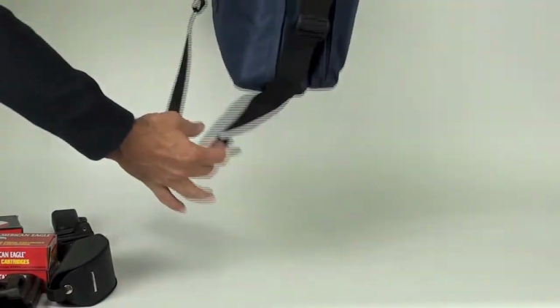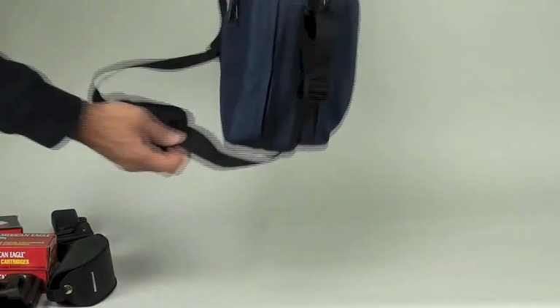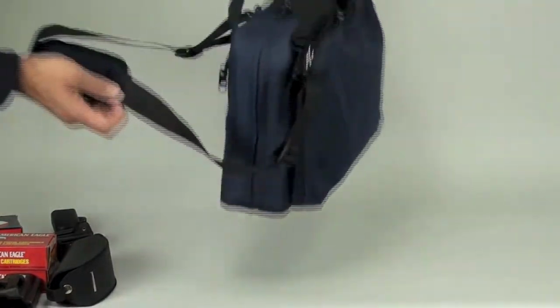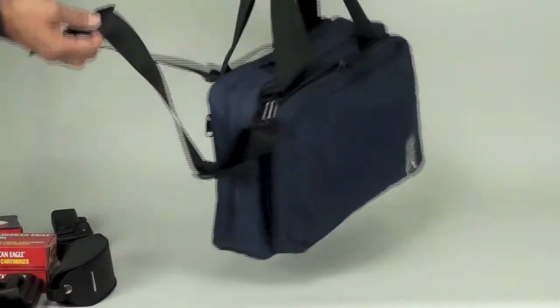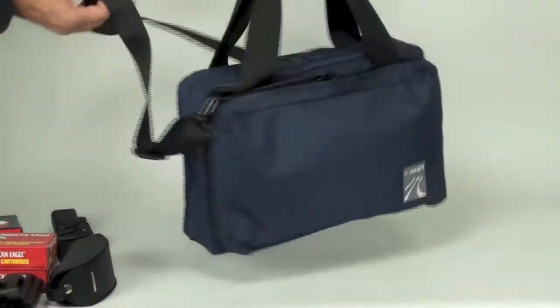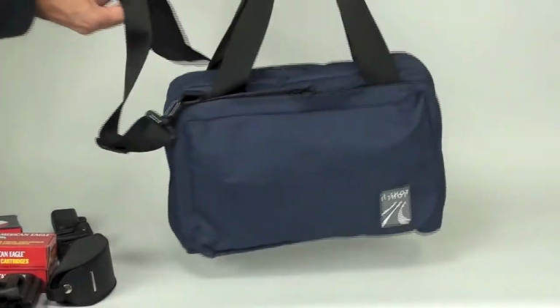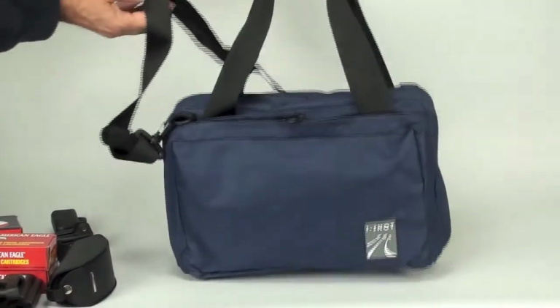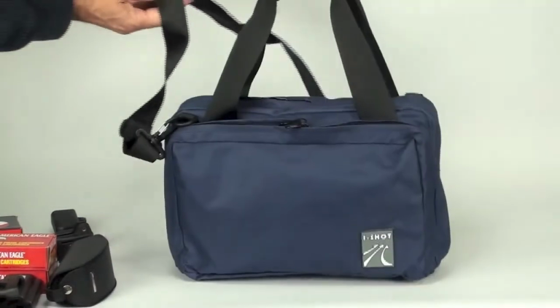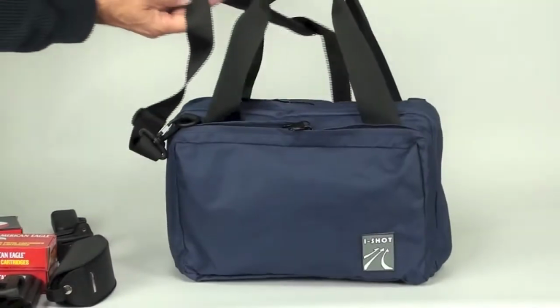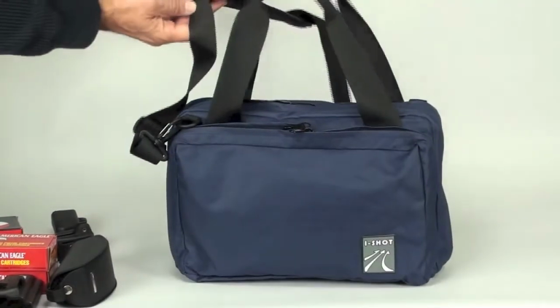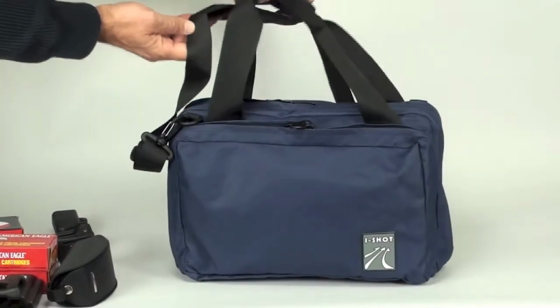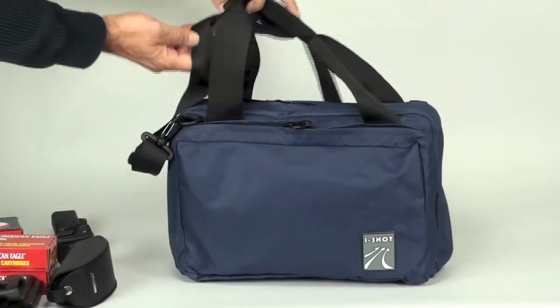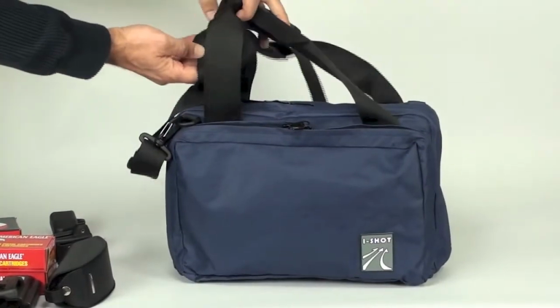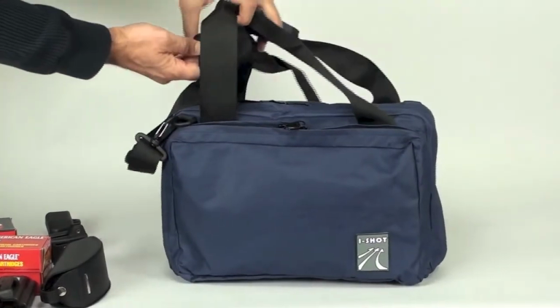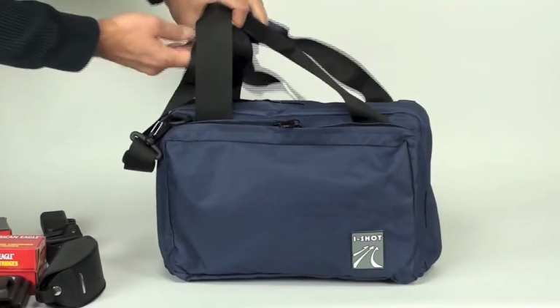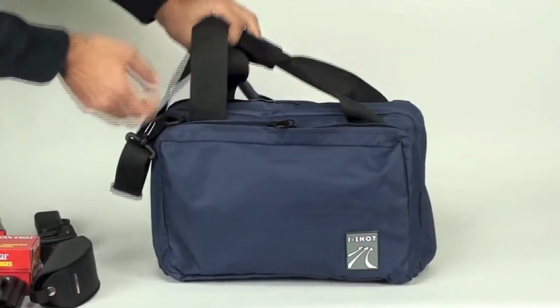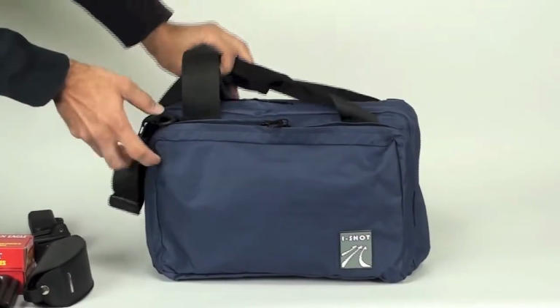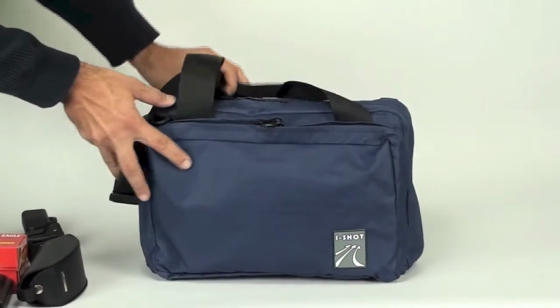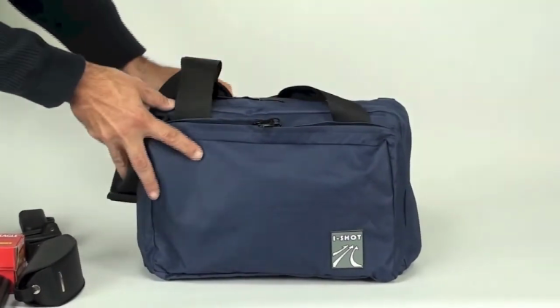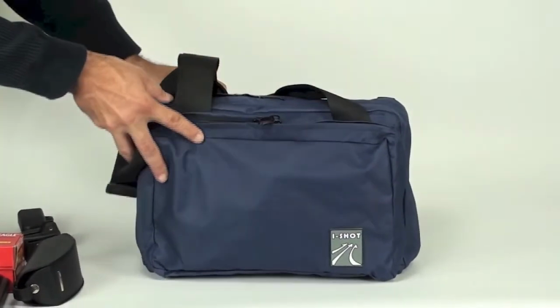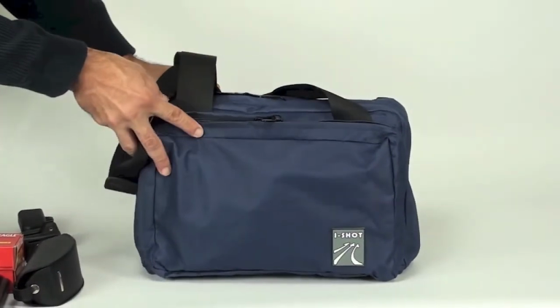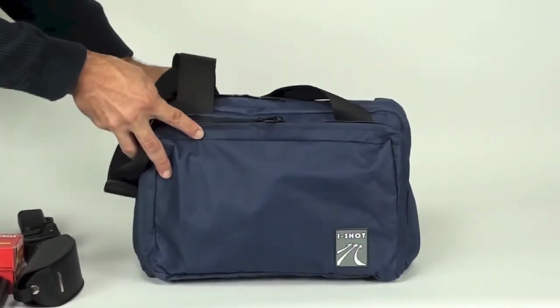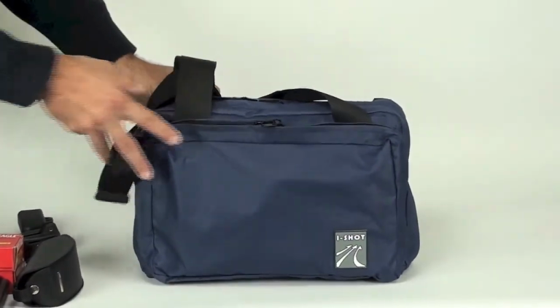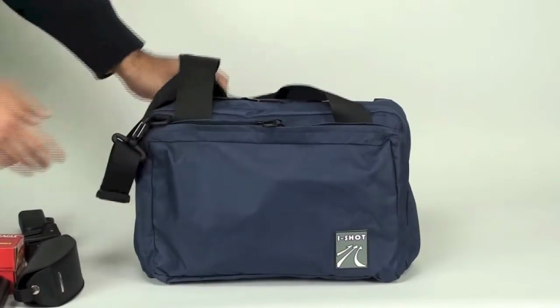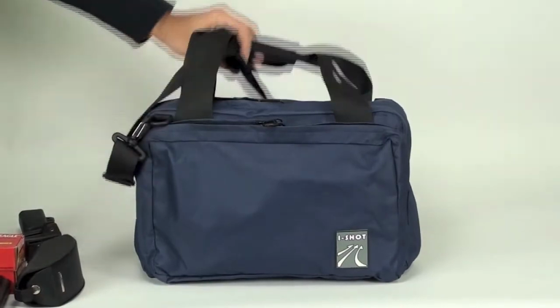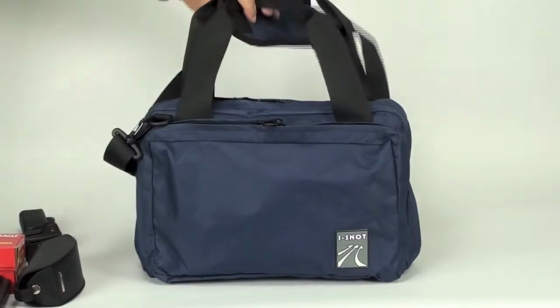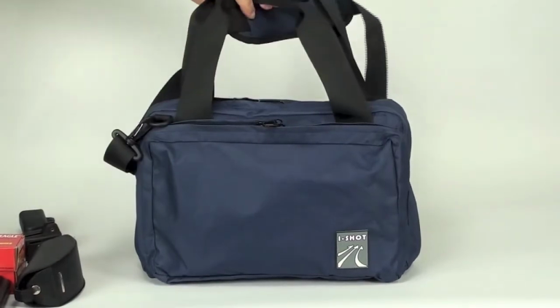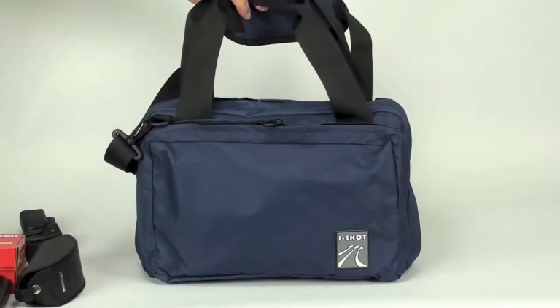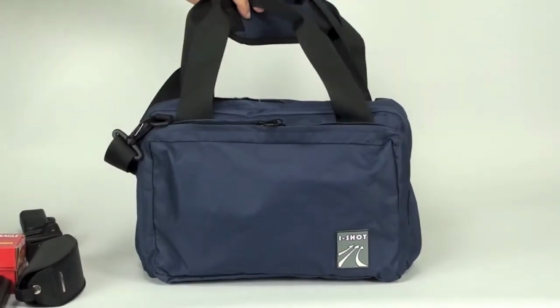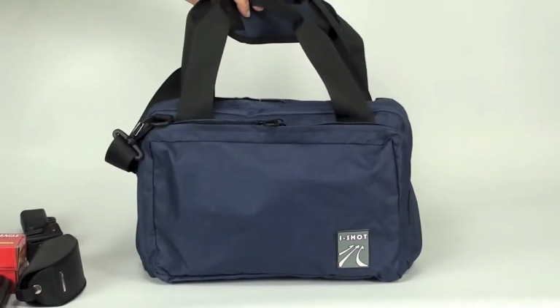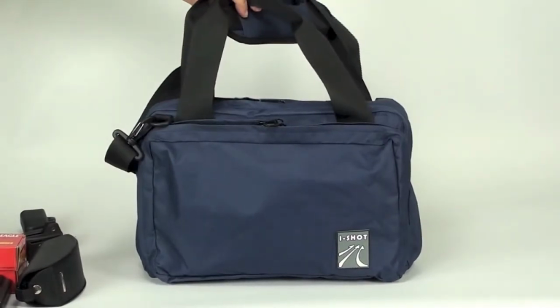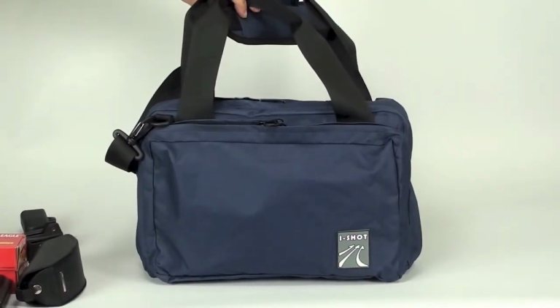So there you have it folks — iShot's Mini Deluxe range bag. Thank you.